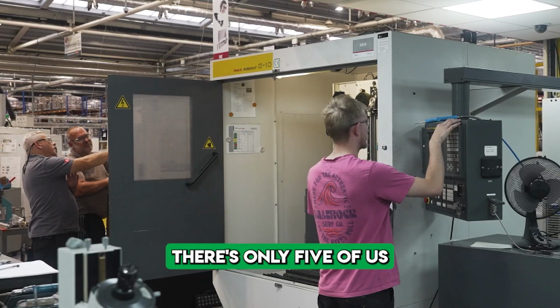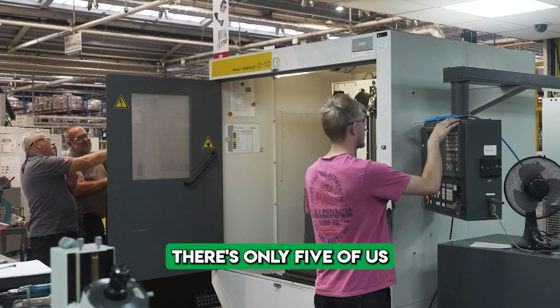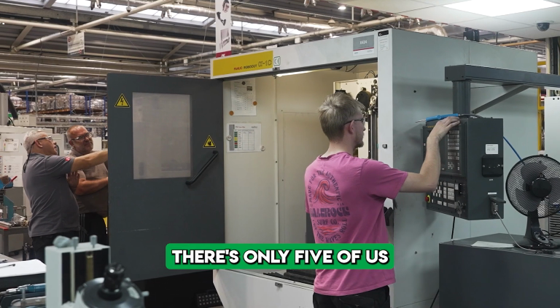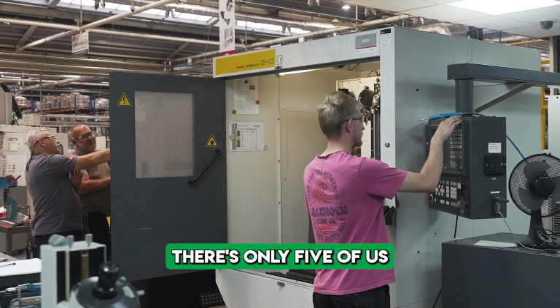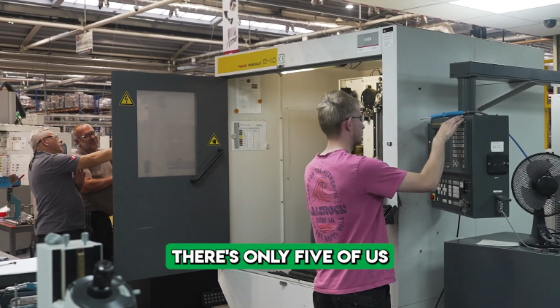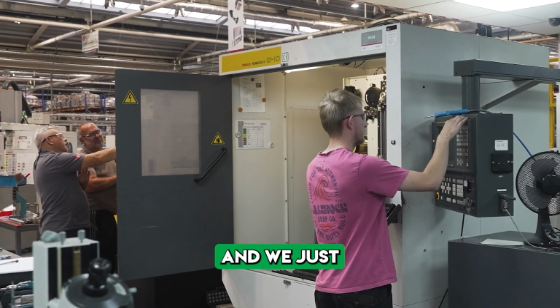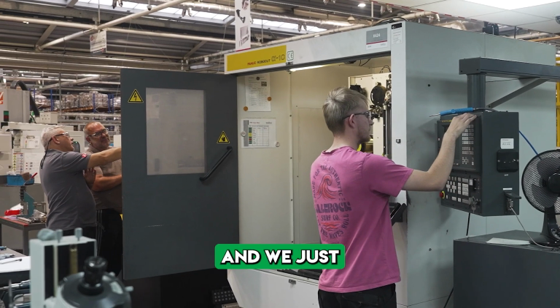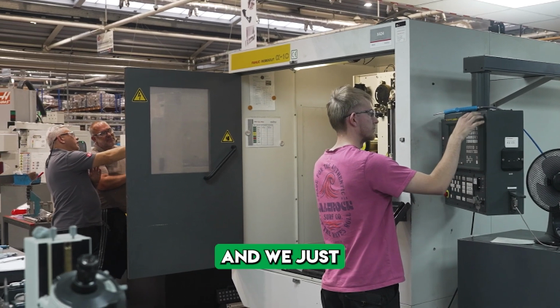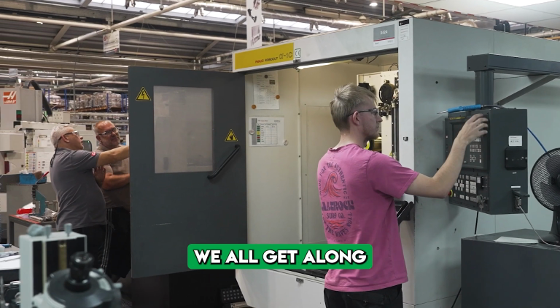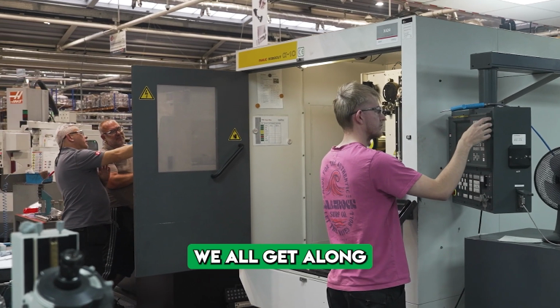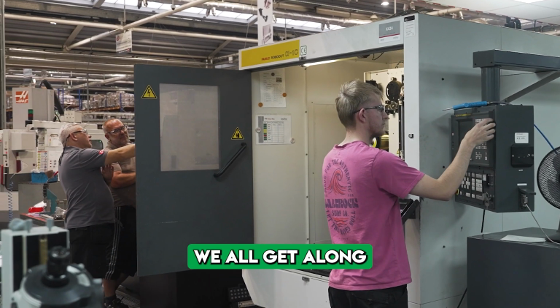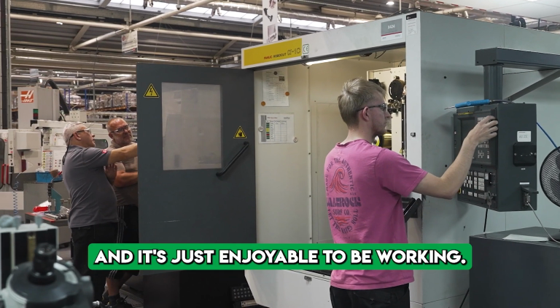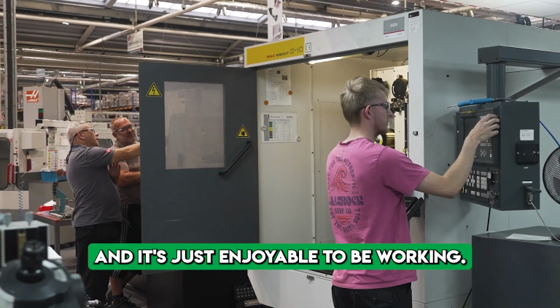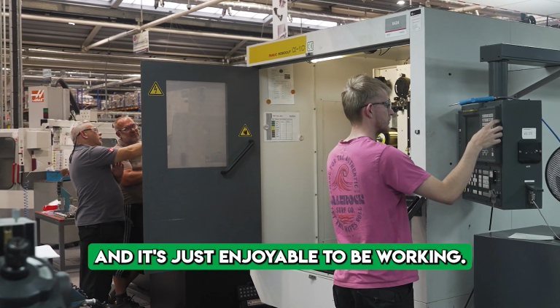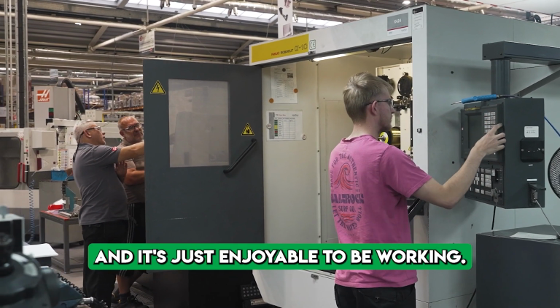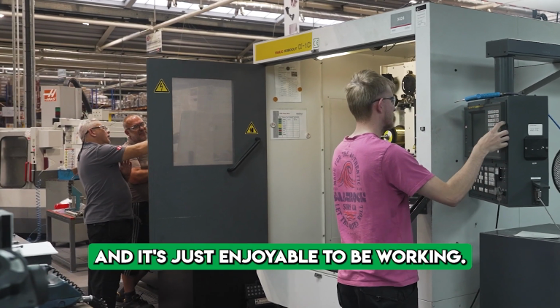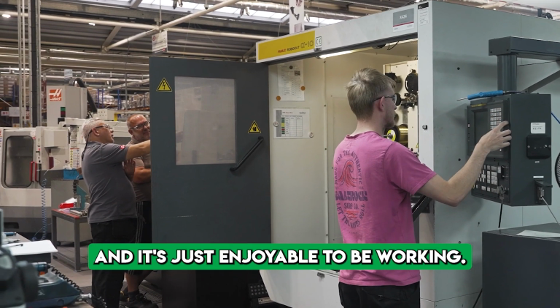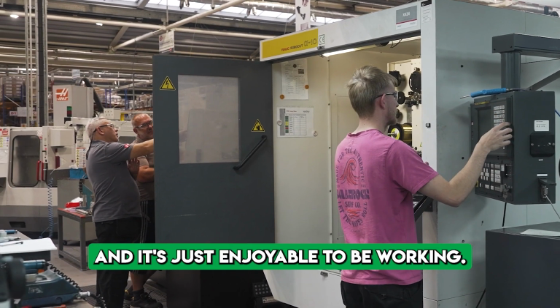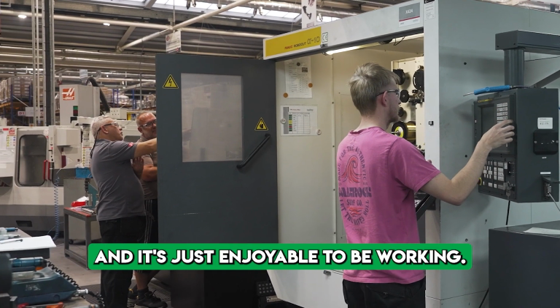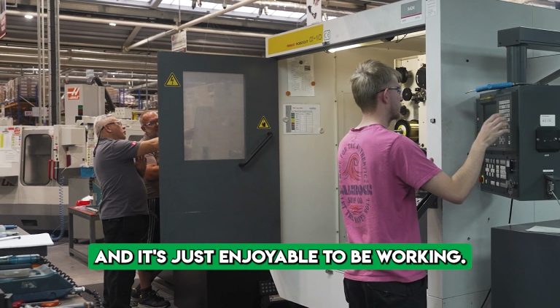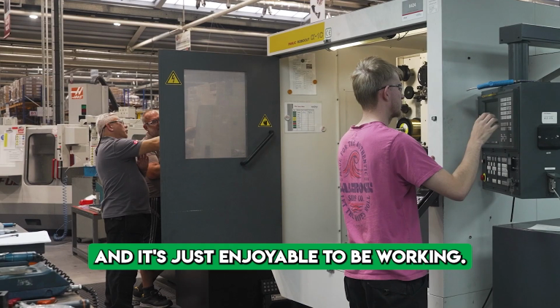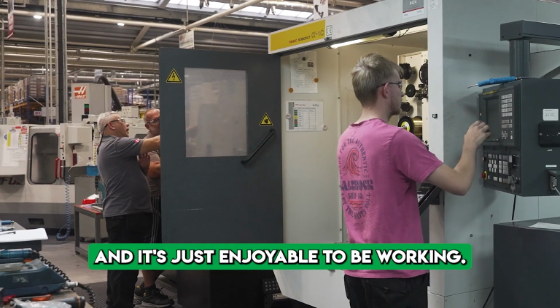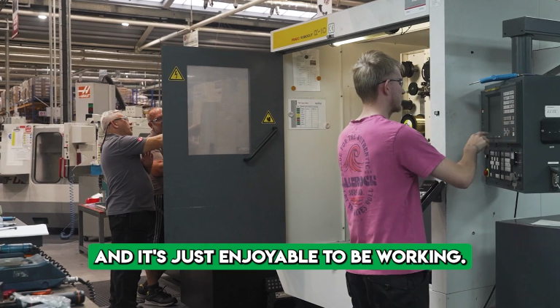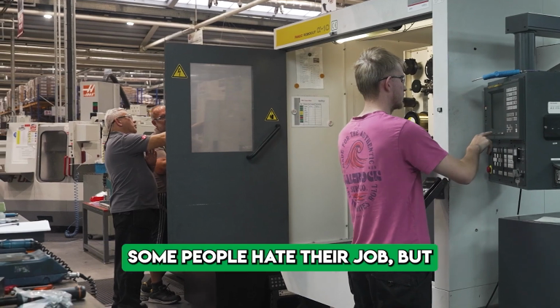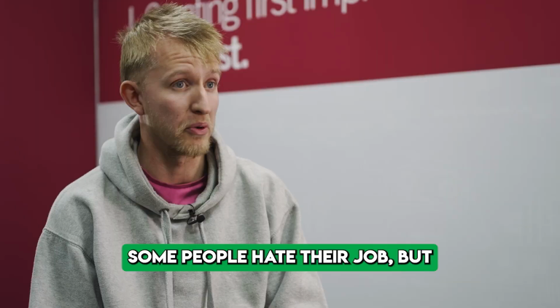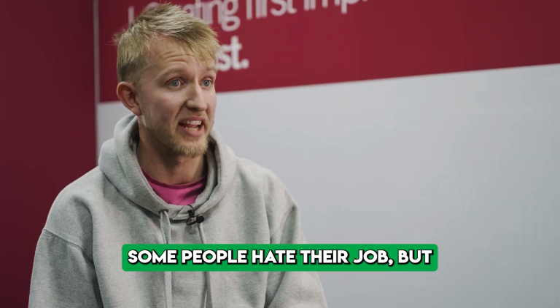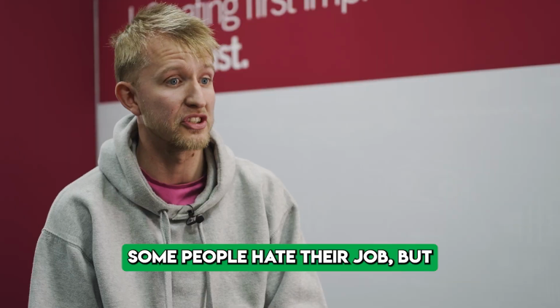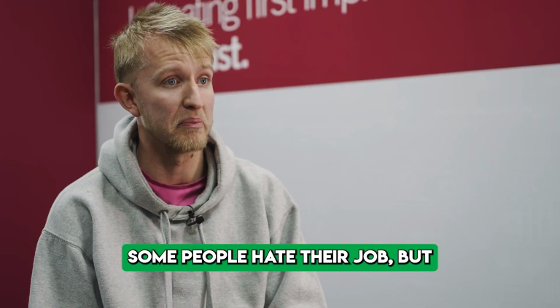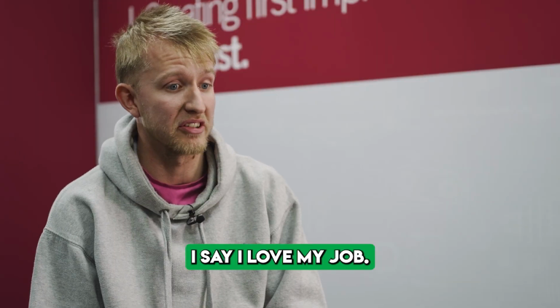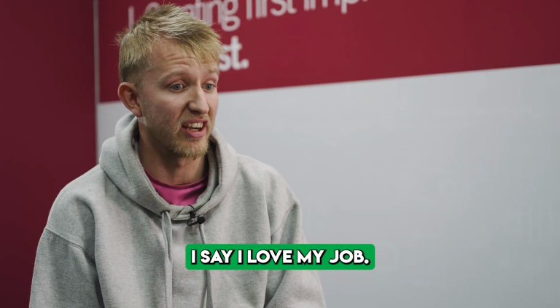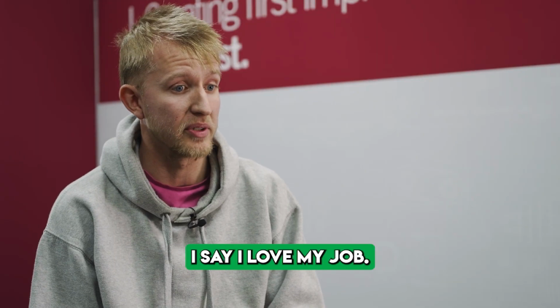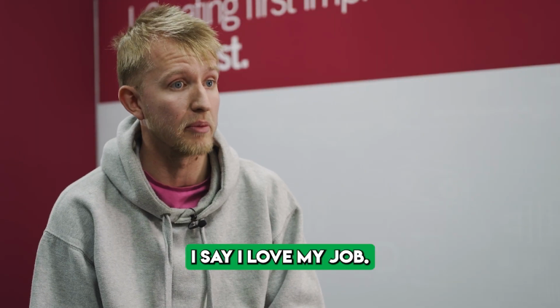There's only five of us and we all get along — it's just enjoyable to be working. Some people hate their job, but I love my job.